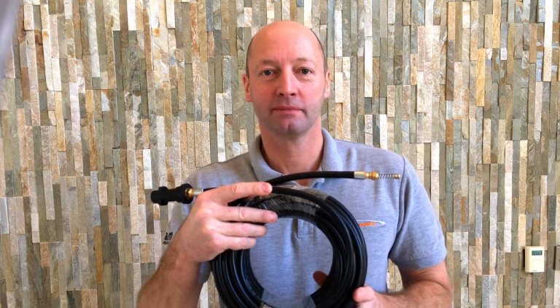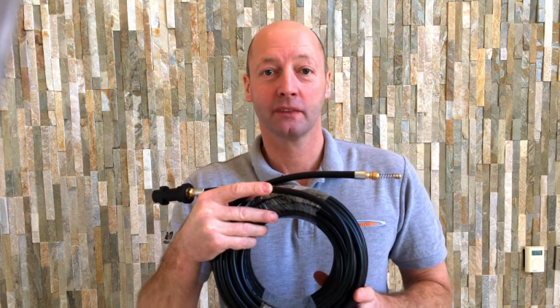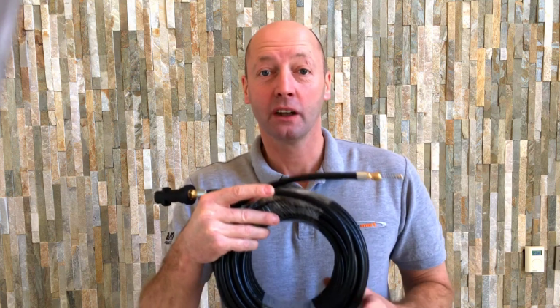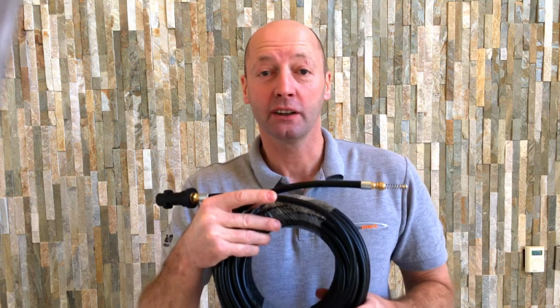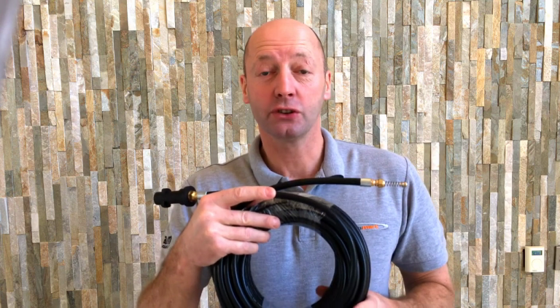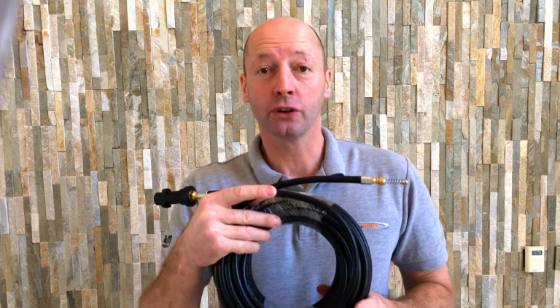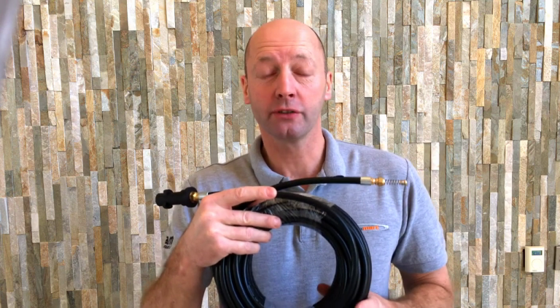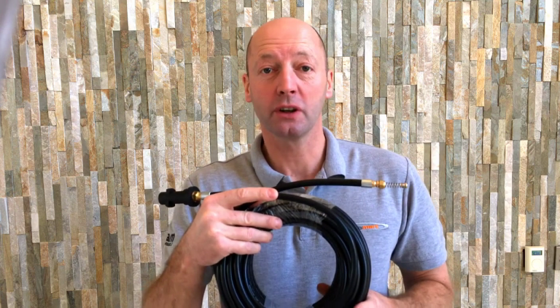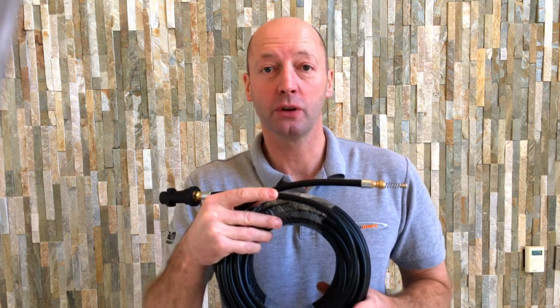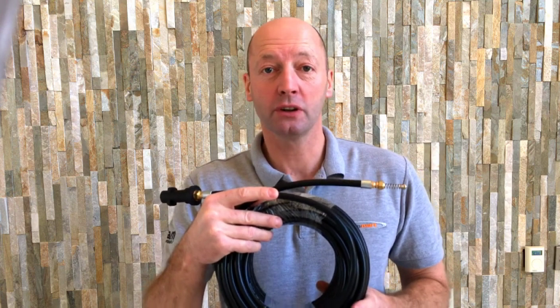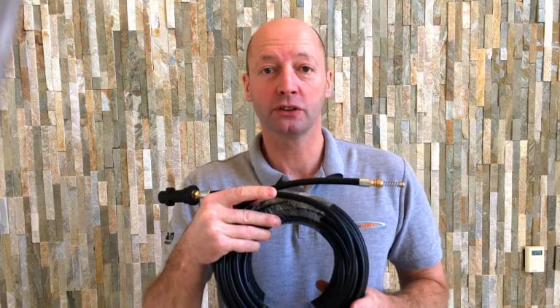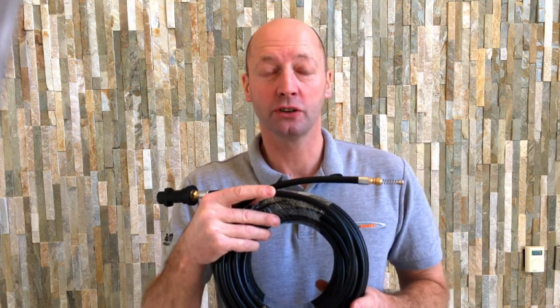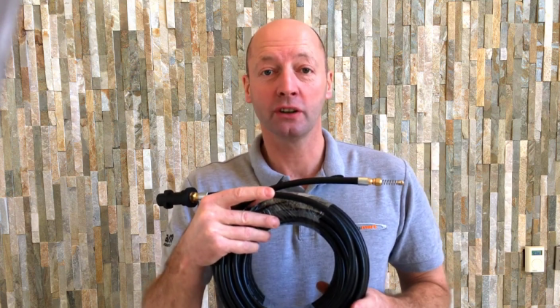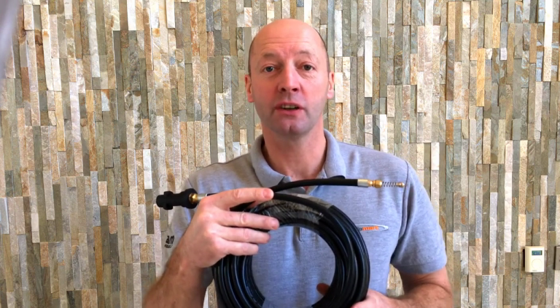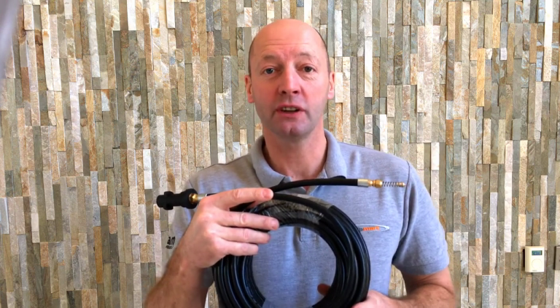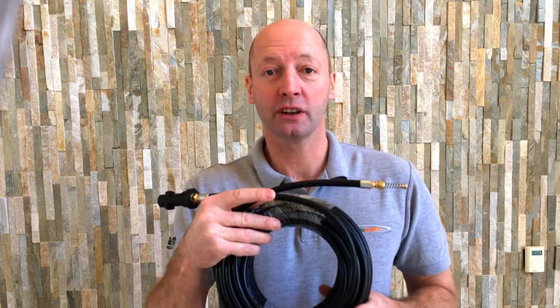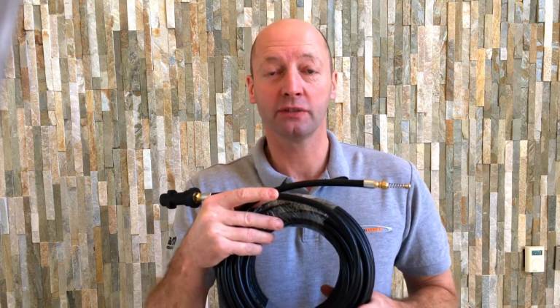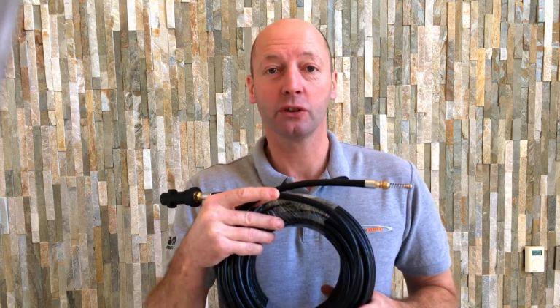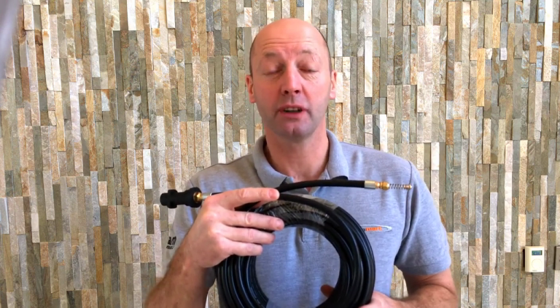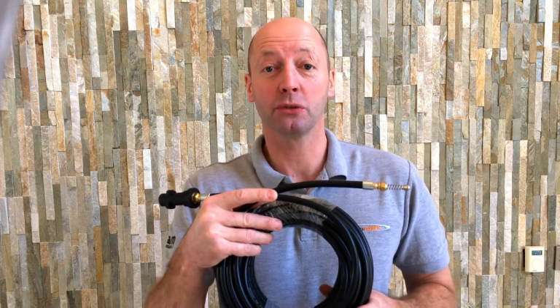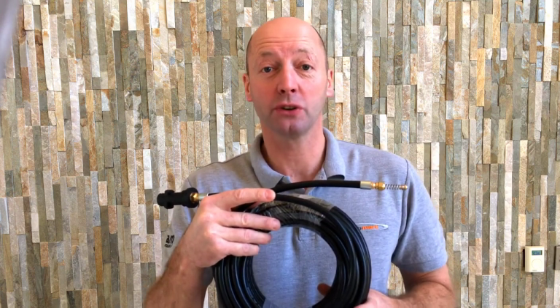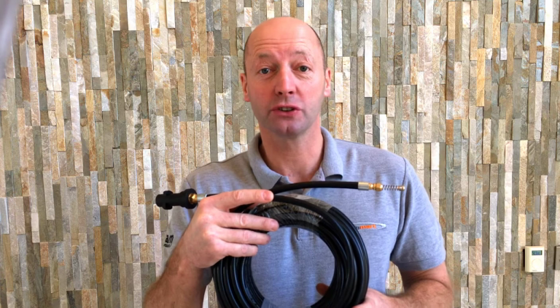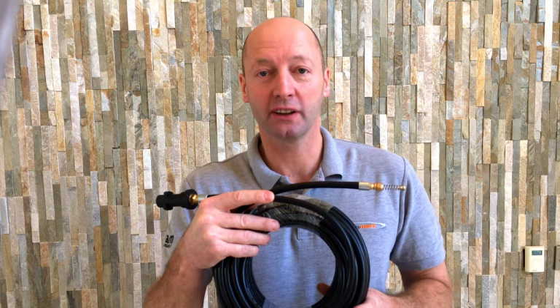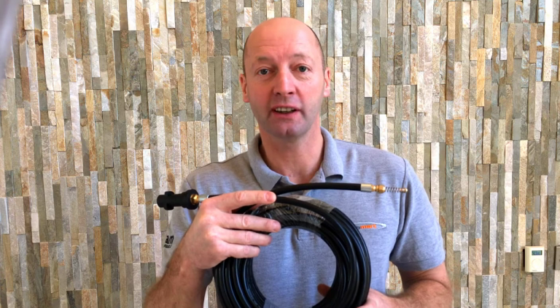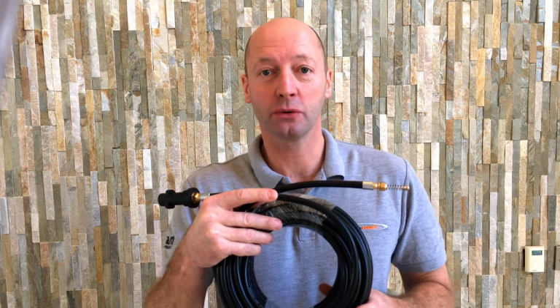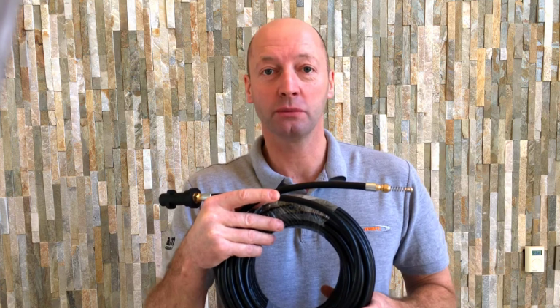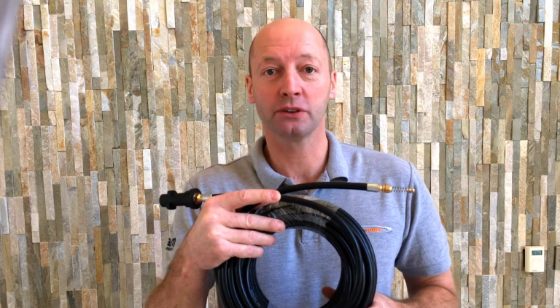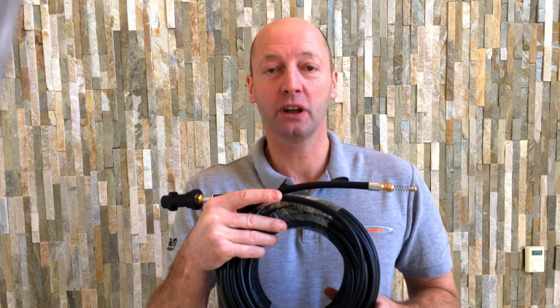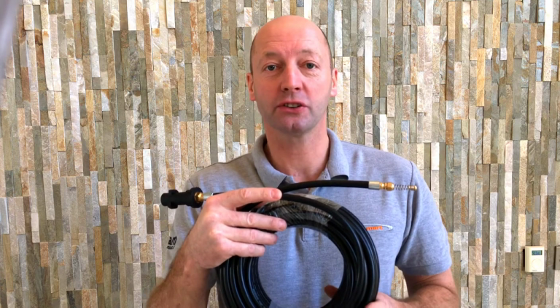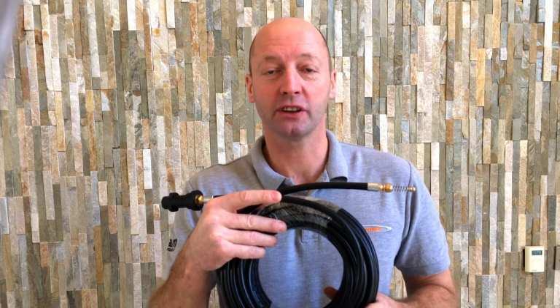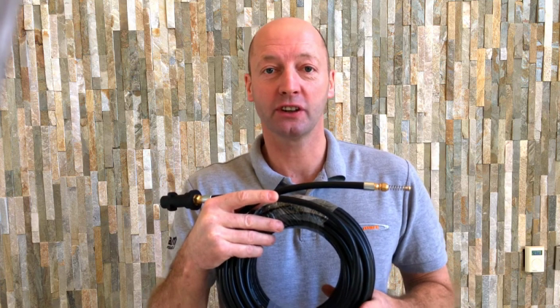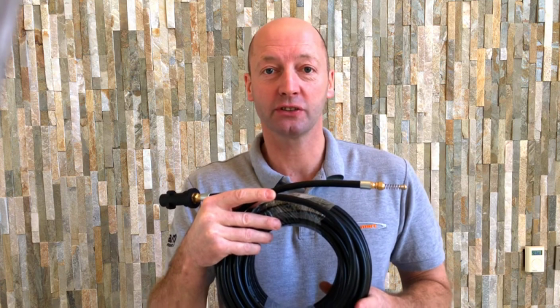Hi, it's Jonathan from Equipmart, your online retailer for pressure washers, cleaning equipment, parts and accessories.